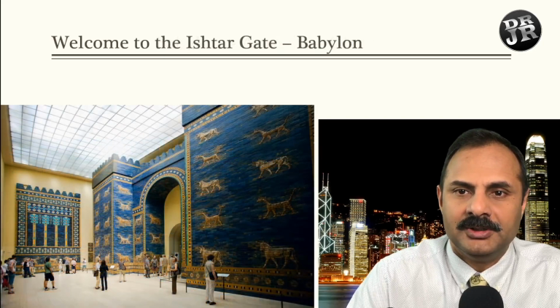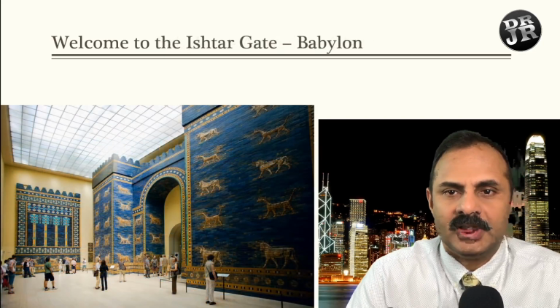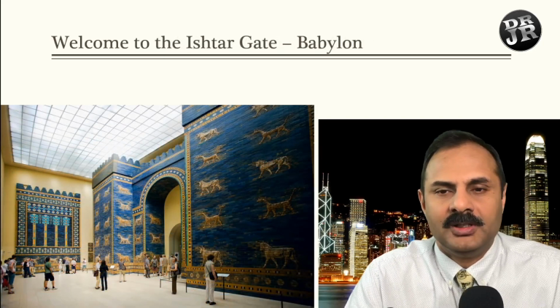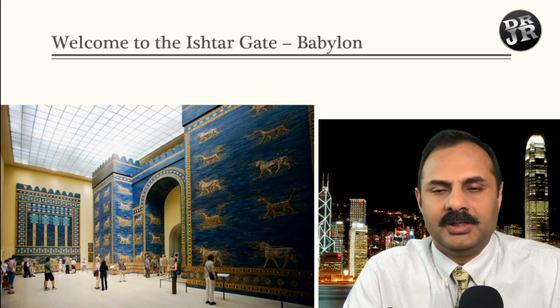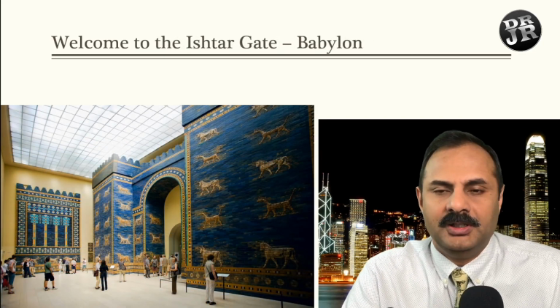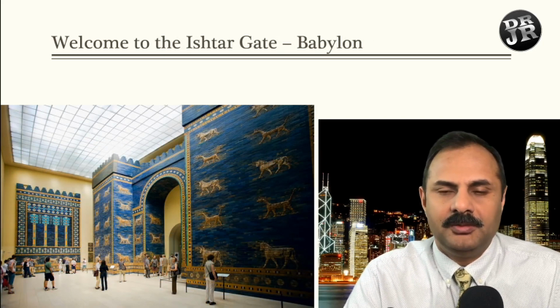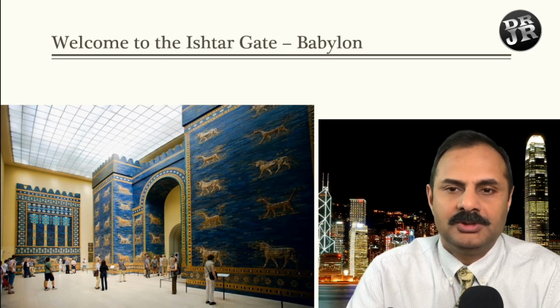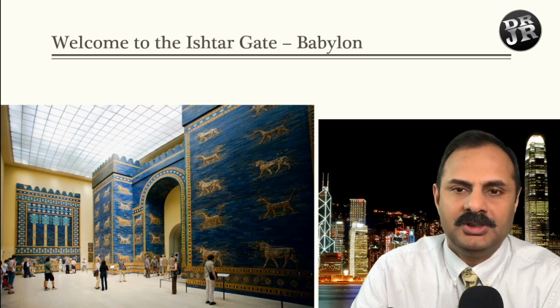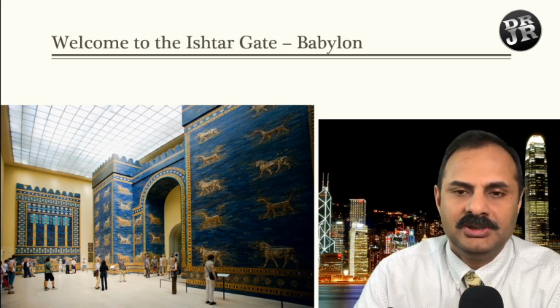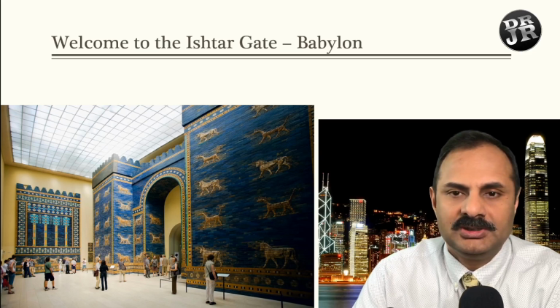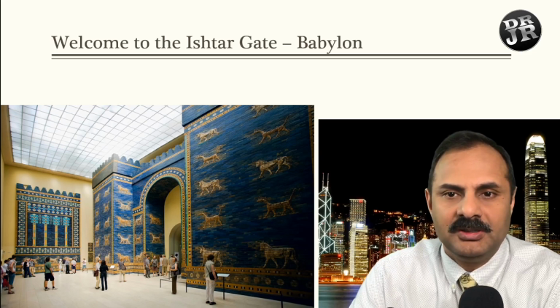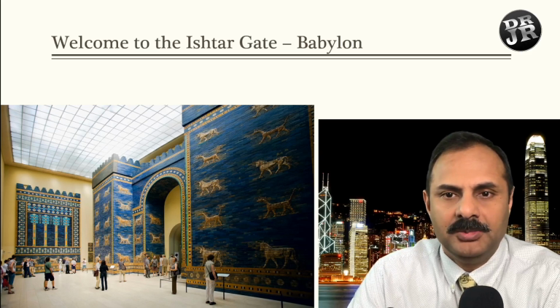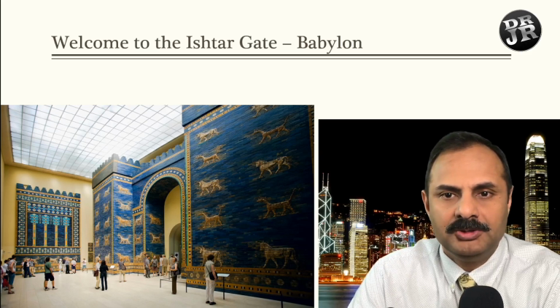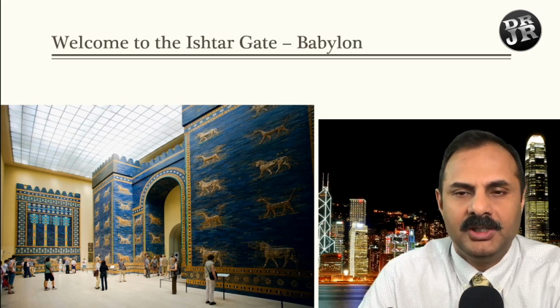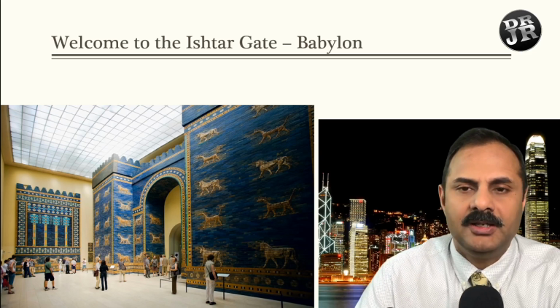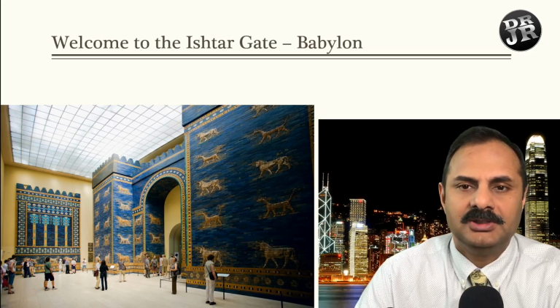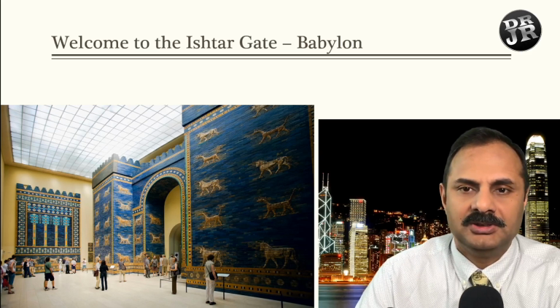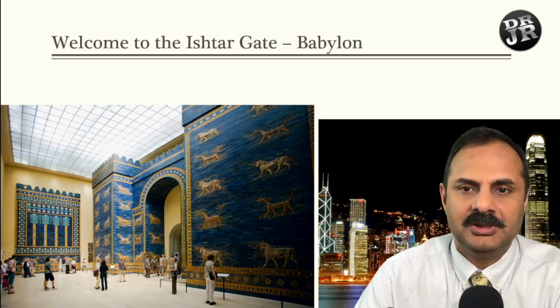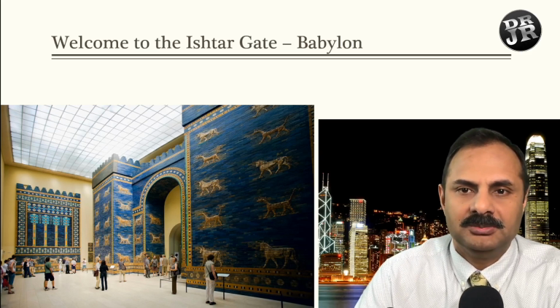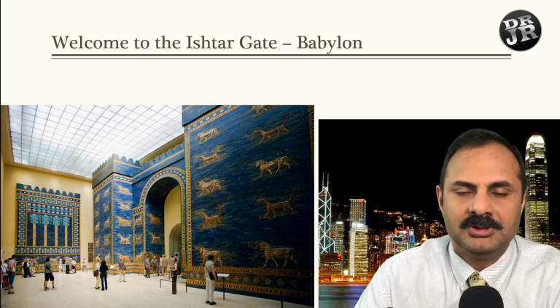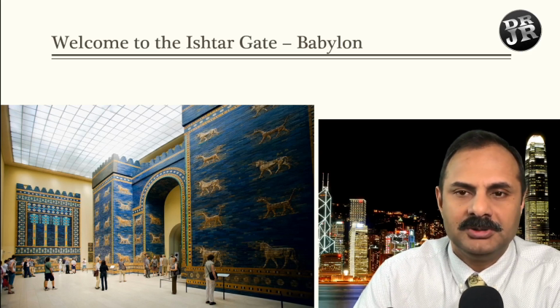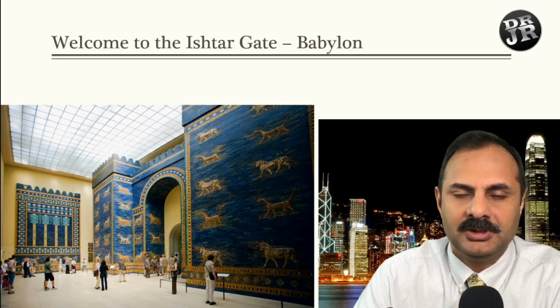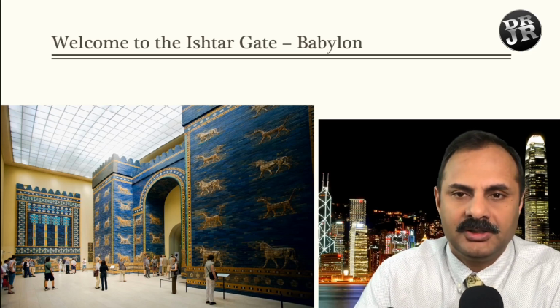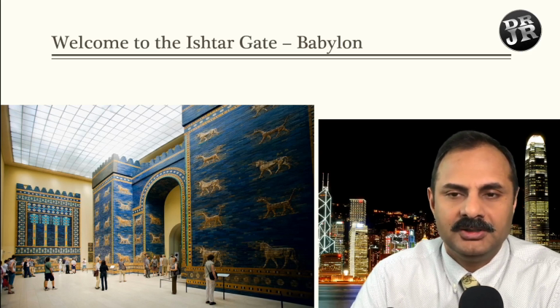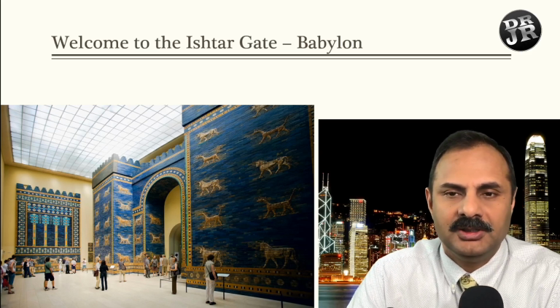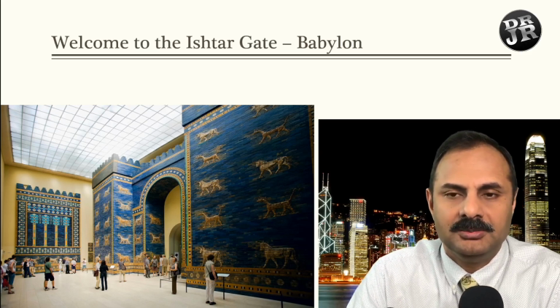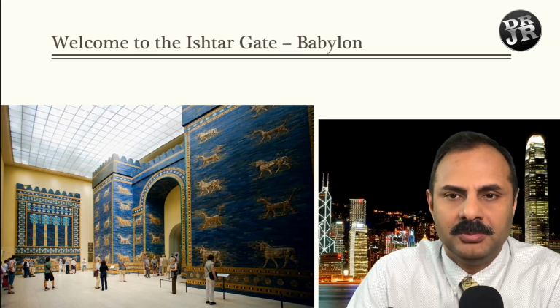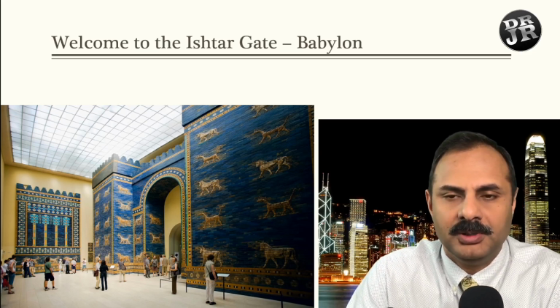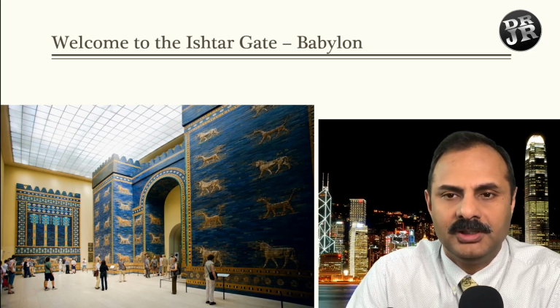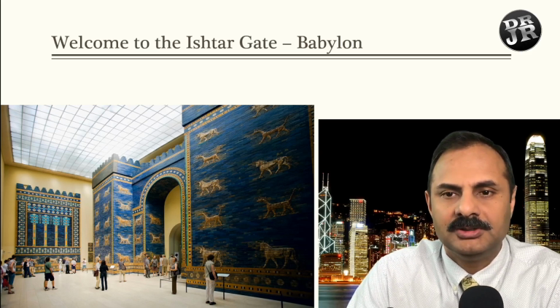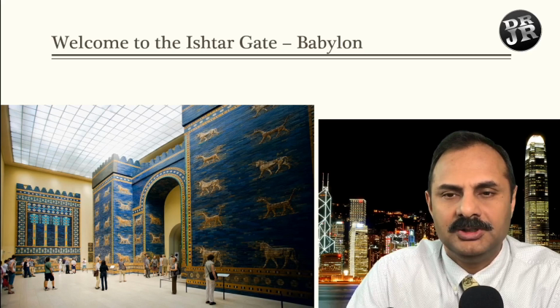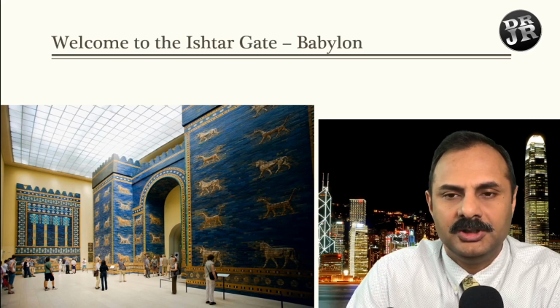Here you can see this is a museum — they have it erected in Berlin, Germany.